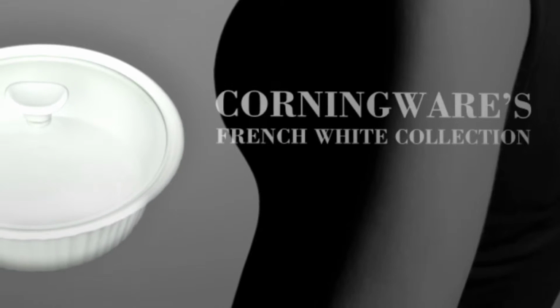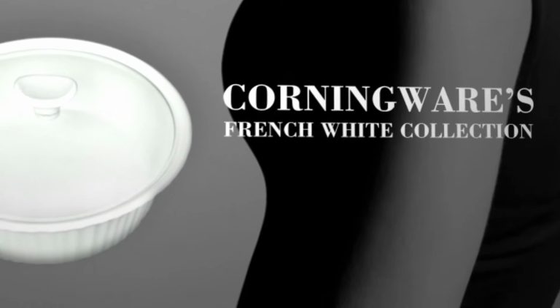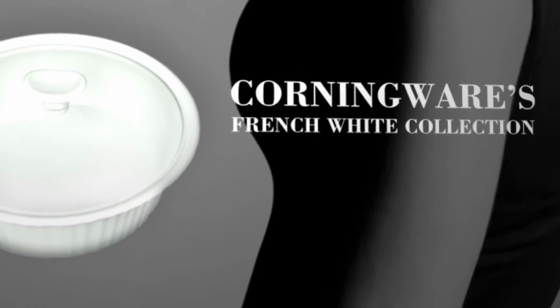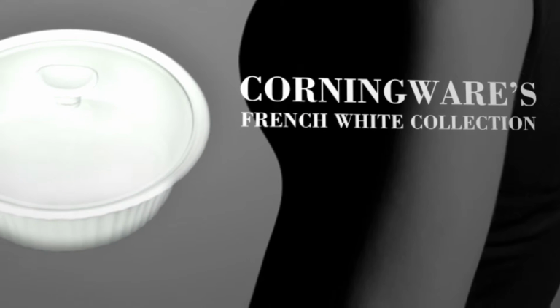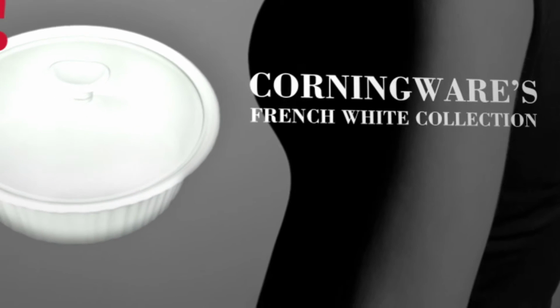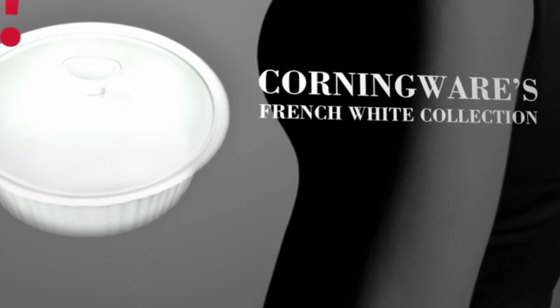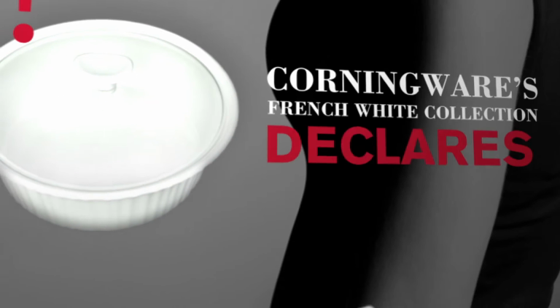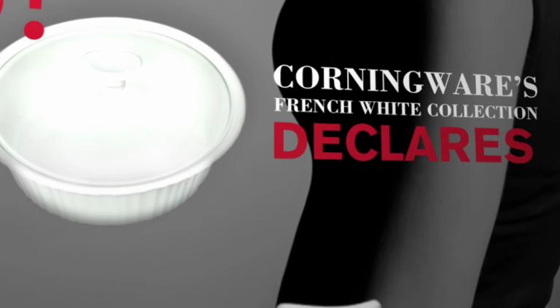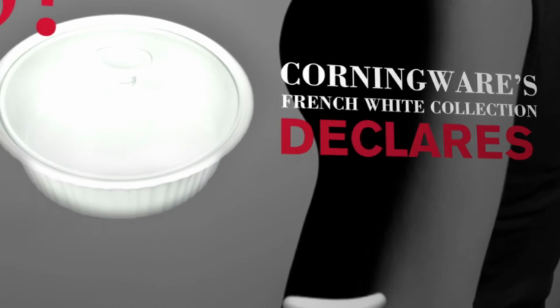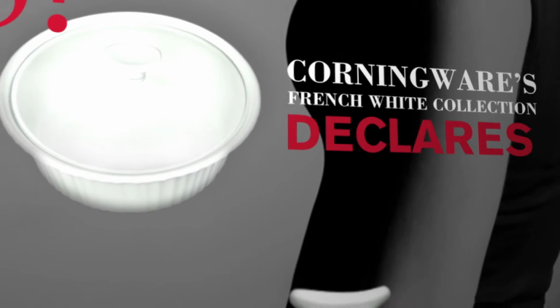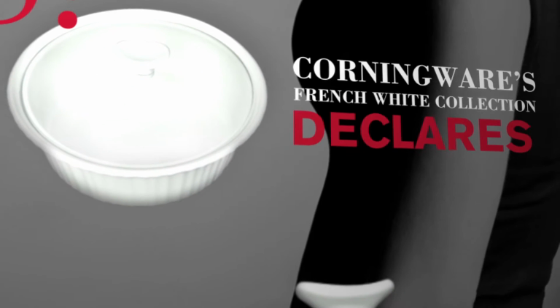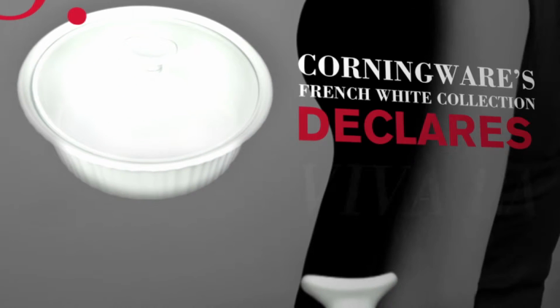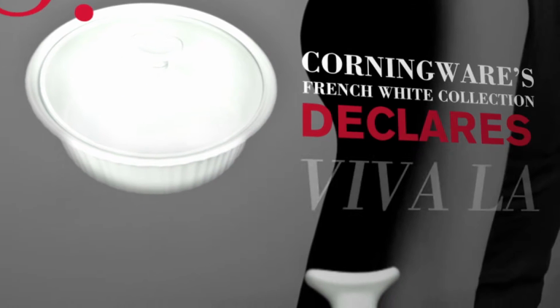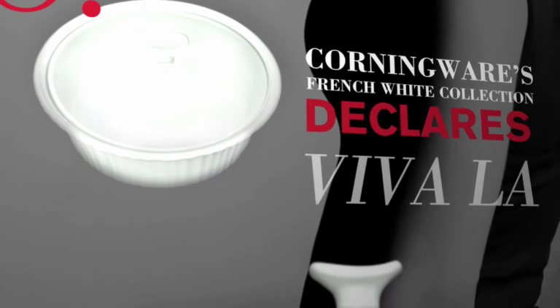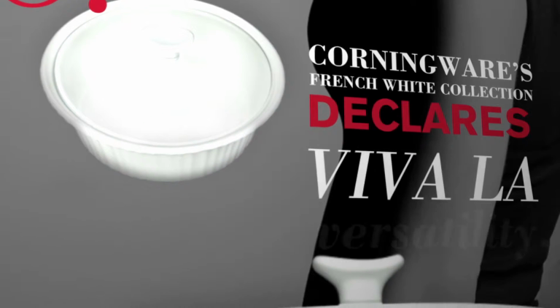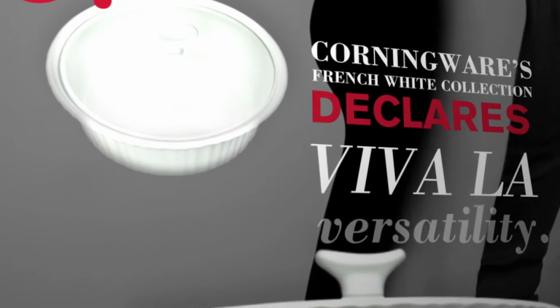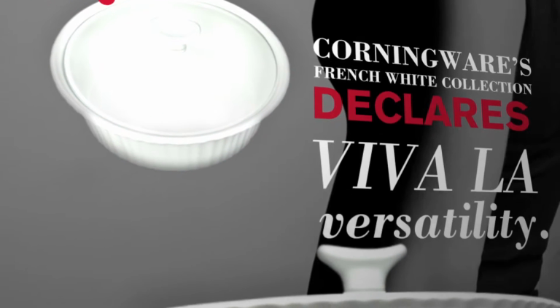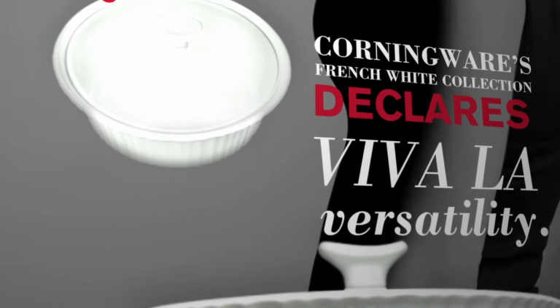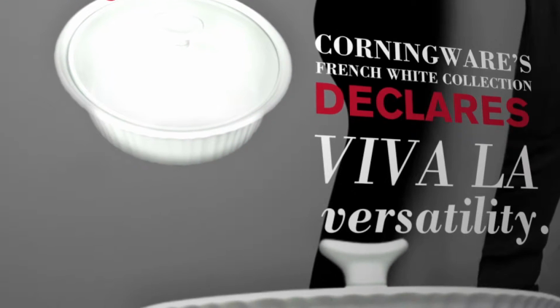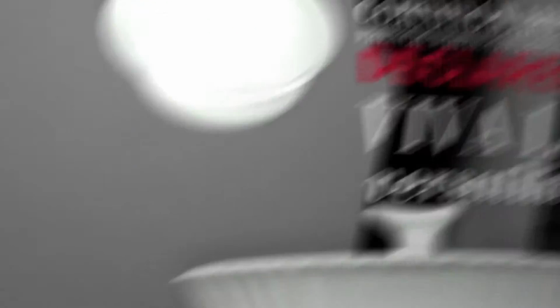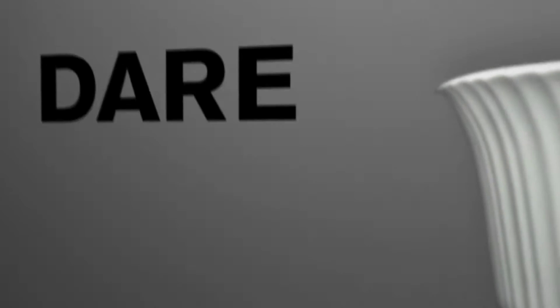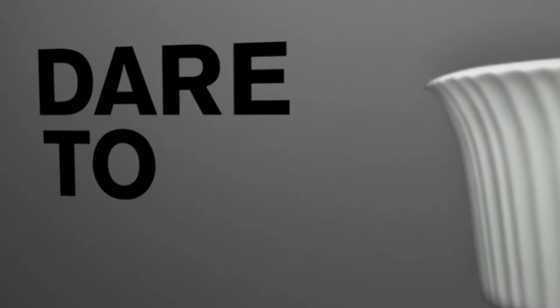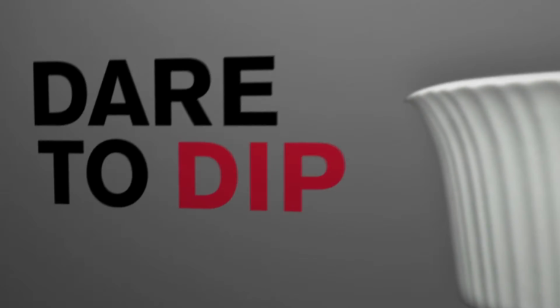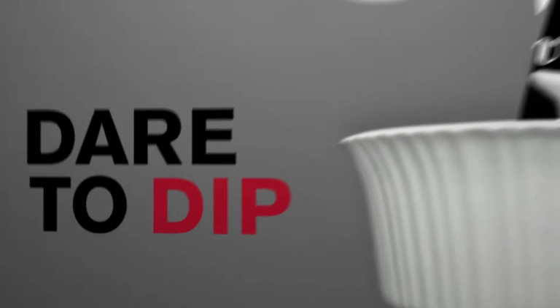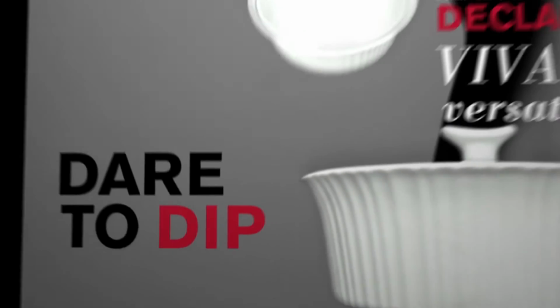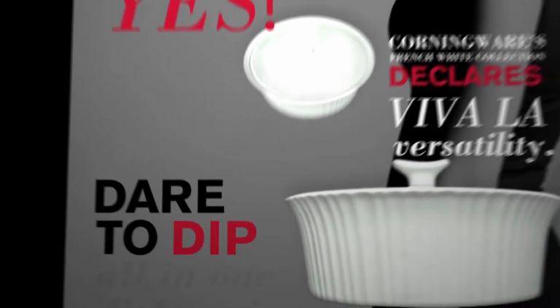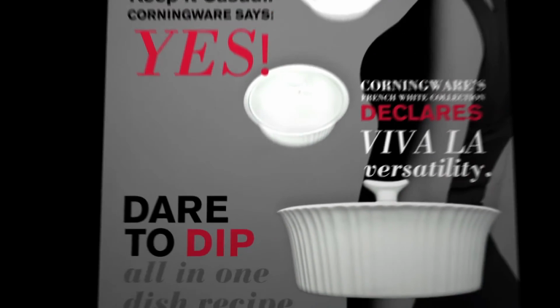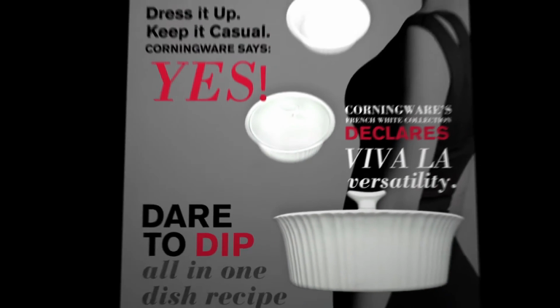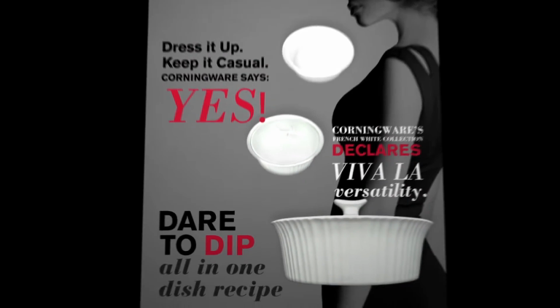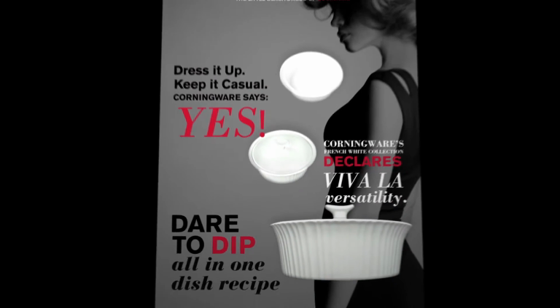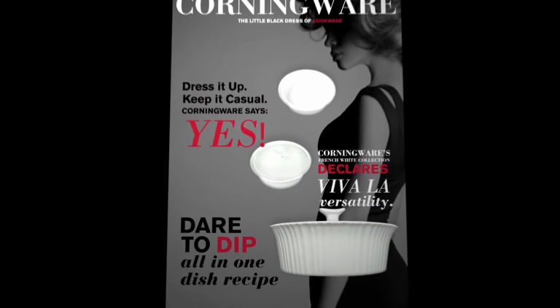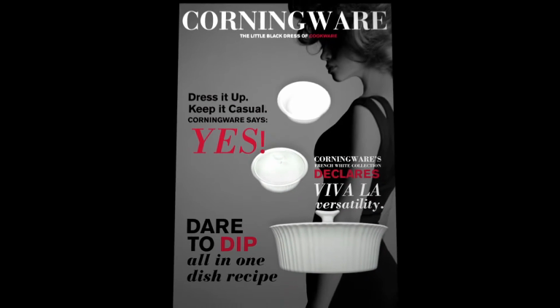Corningware's French White collection declares viva la versatility. Dare to dip — an all-in-one dish recipe.